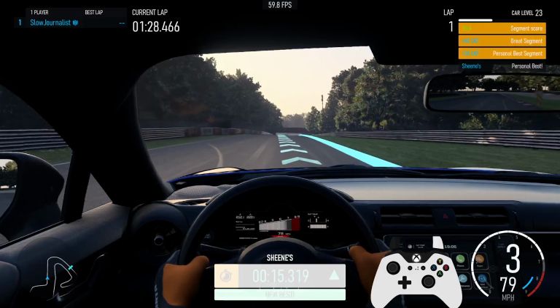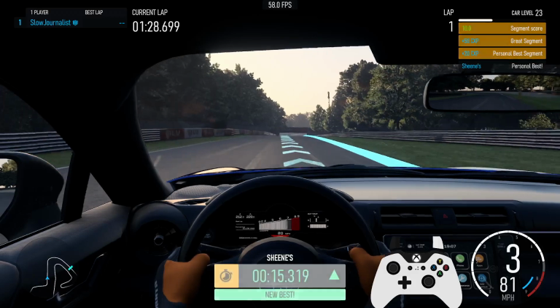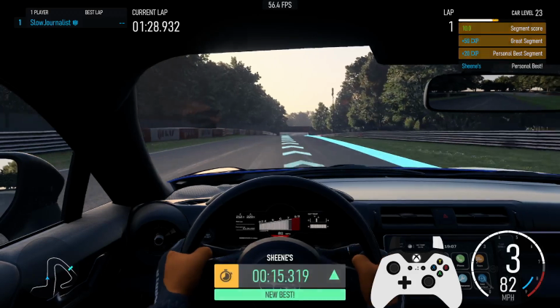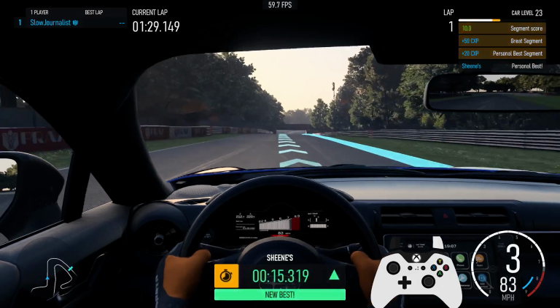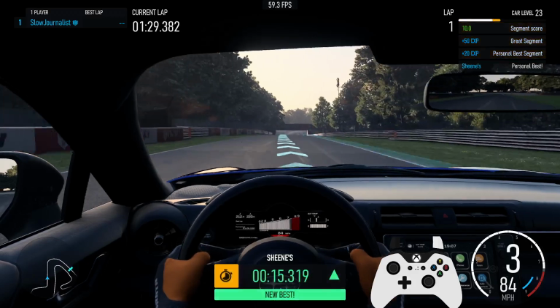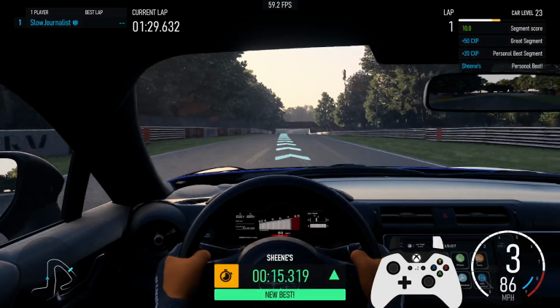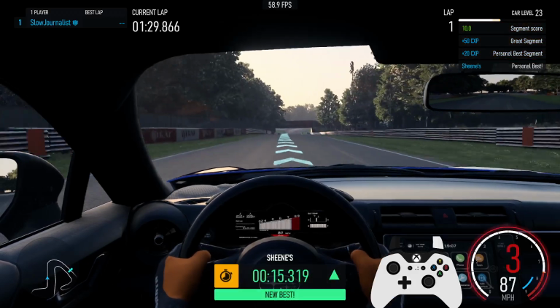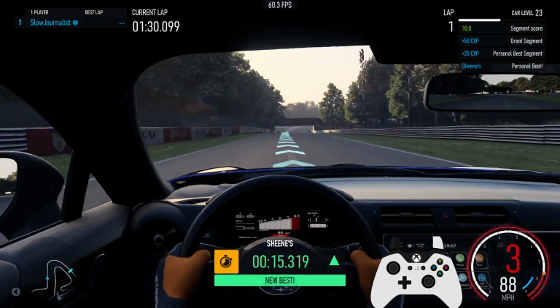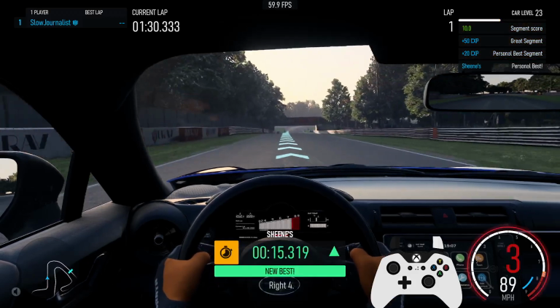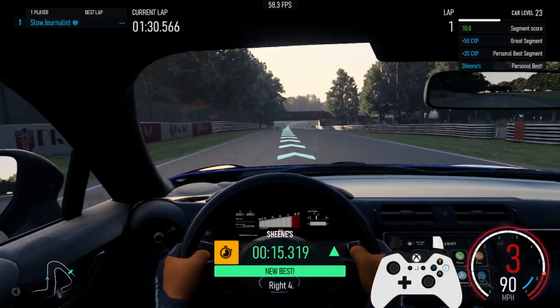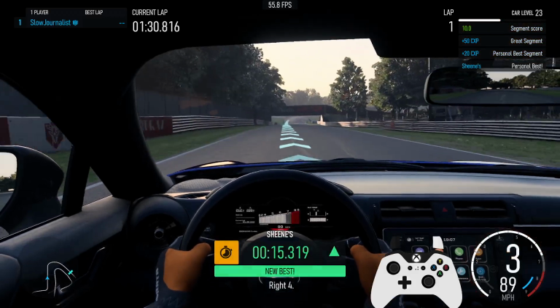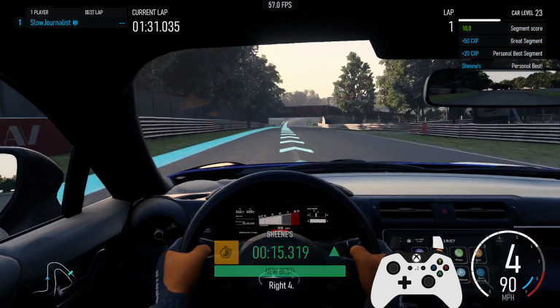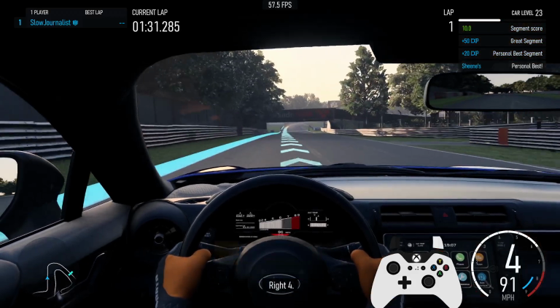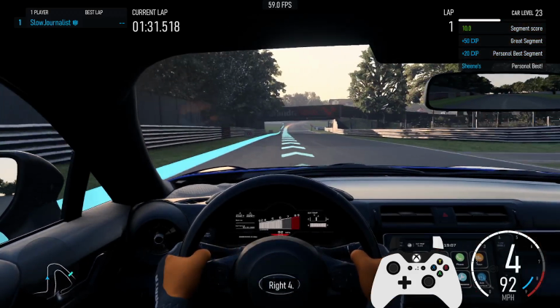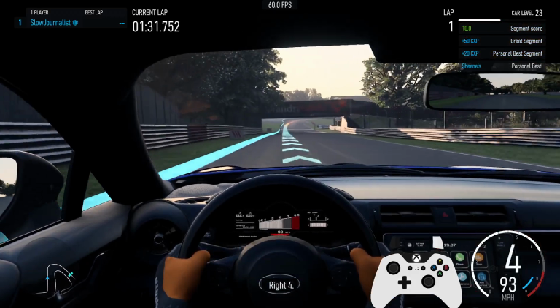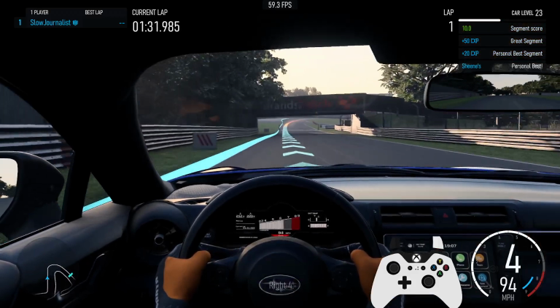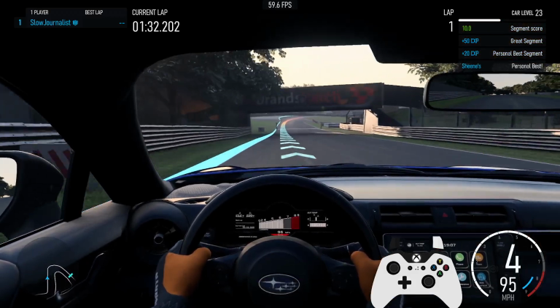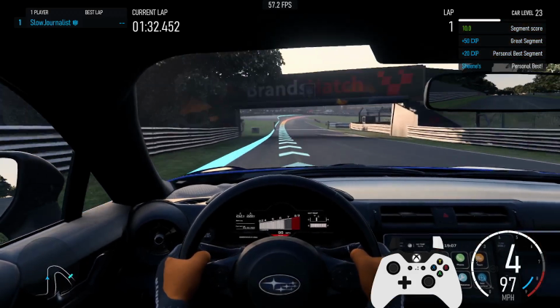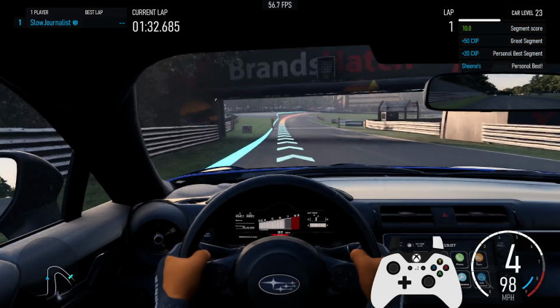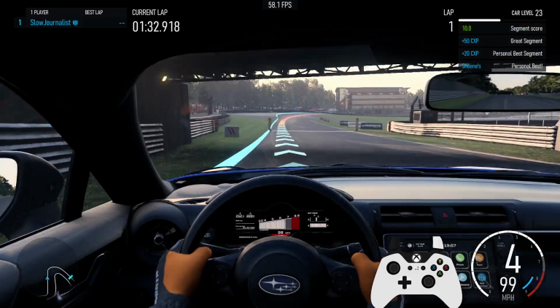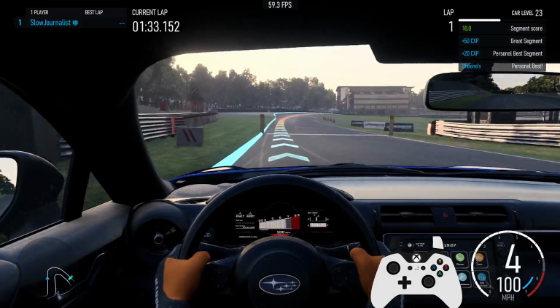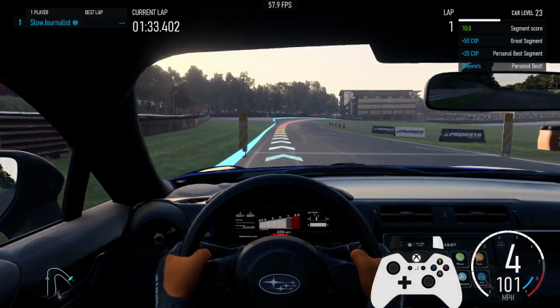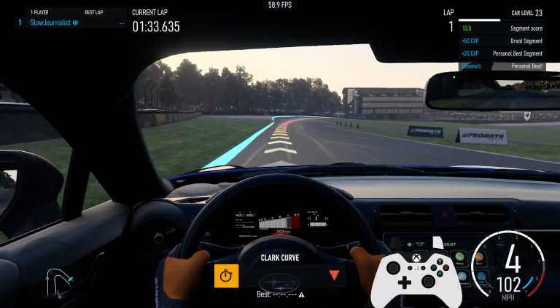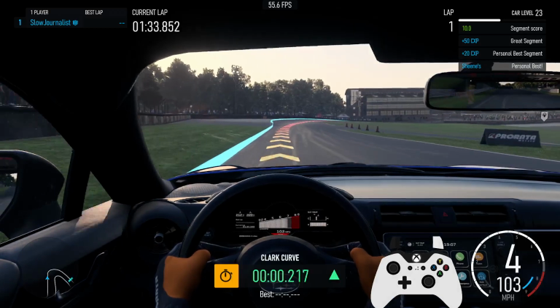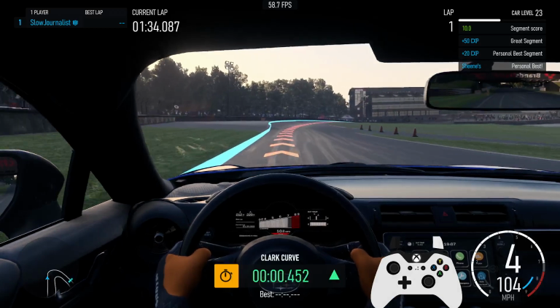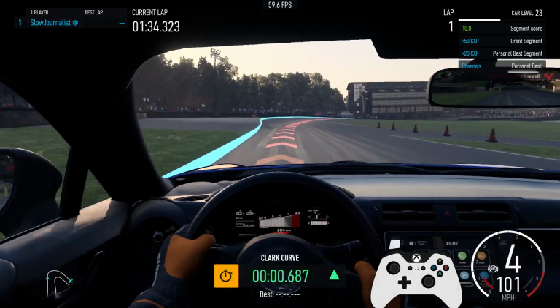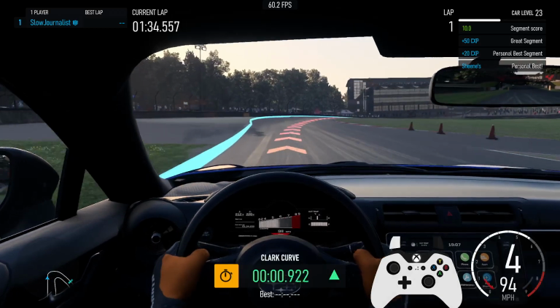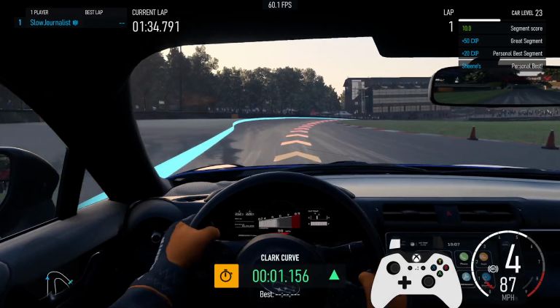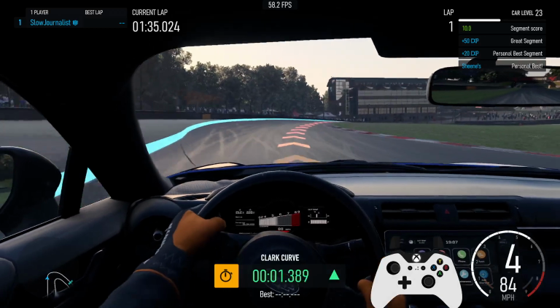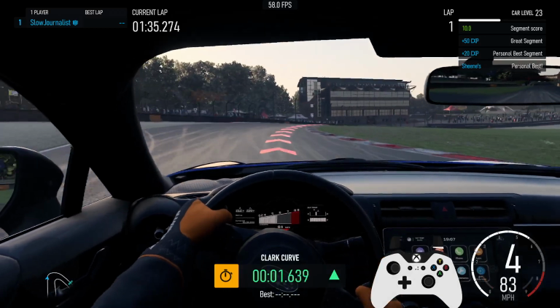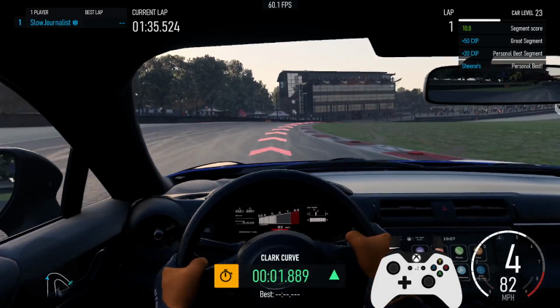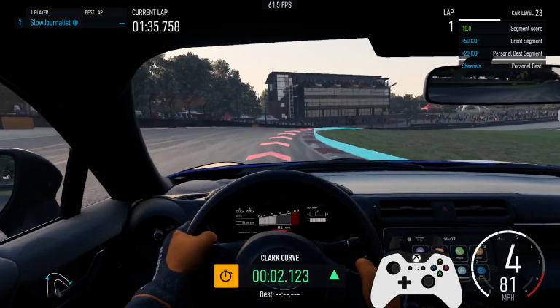Personal best for segment Jeans. Right 4. Personal best segment, plus 20cx key. Great segment, plus 50cx key. Segment score 10.0.